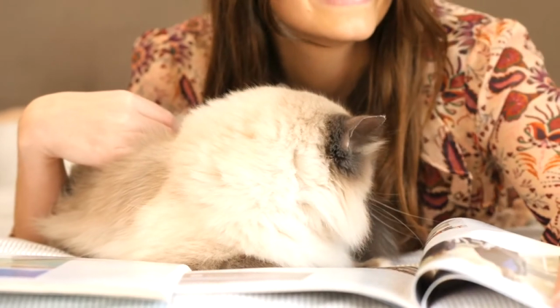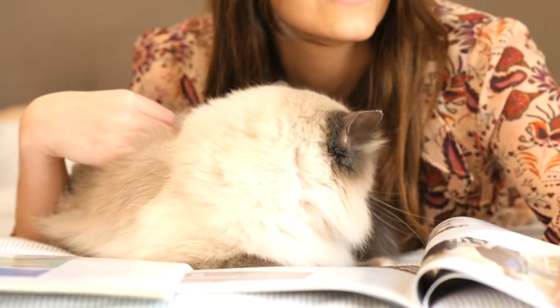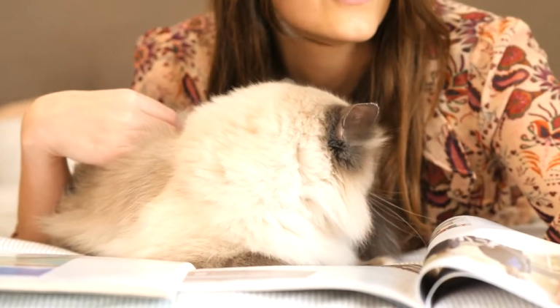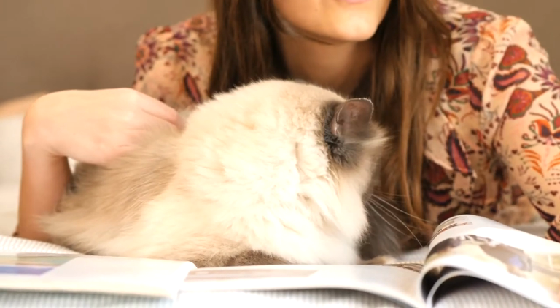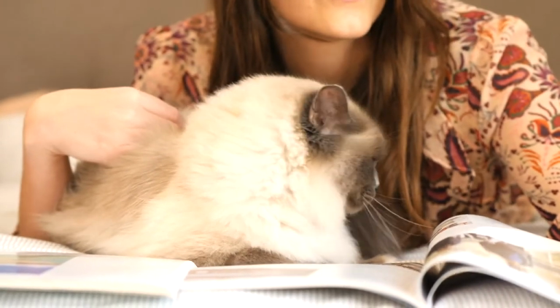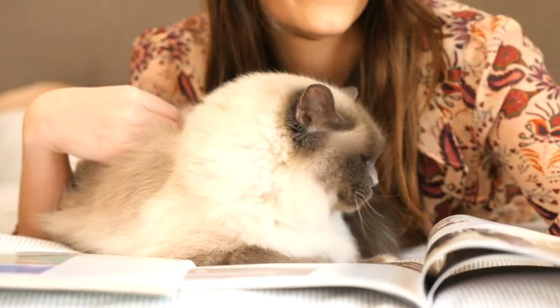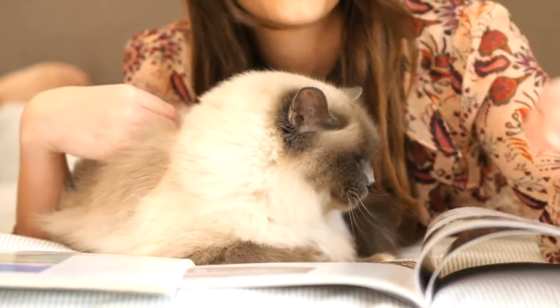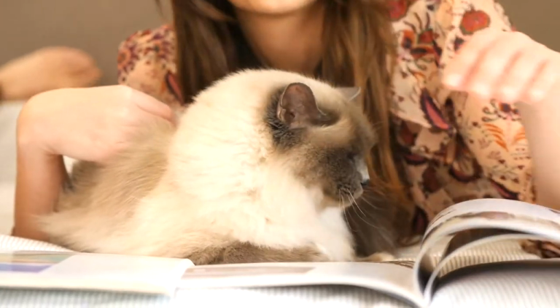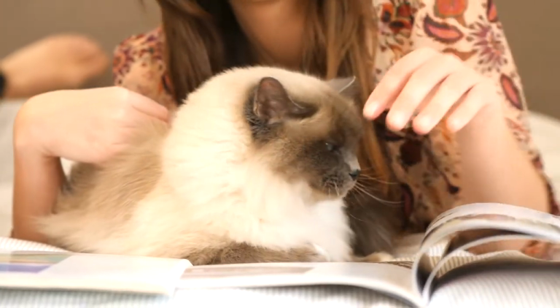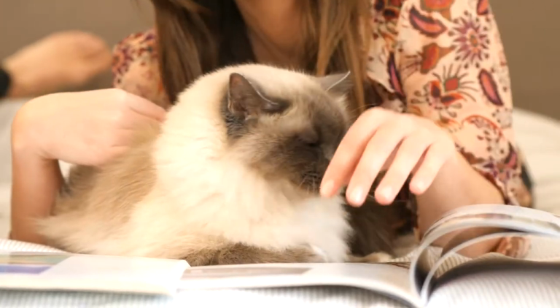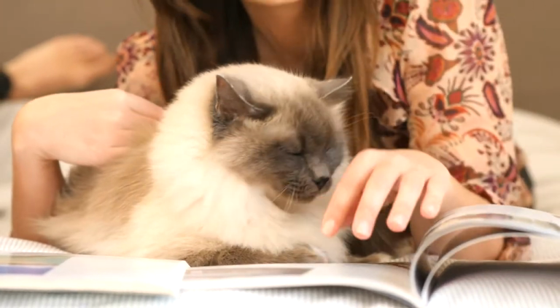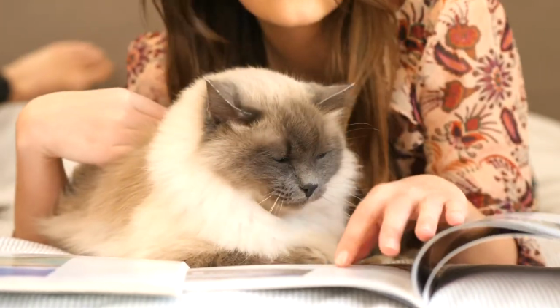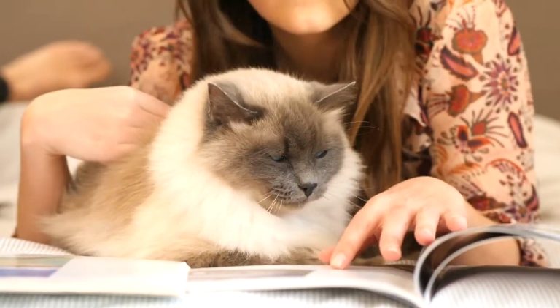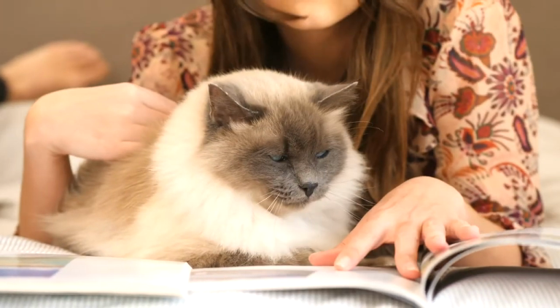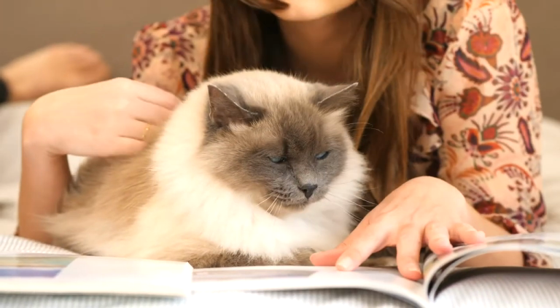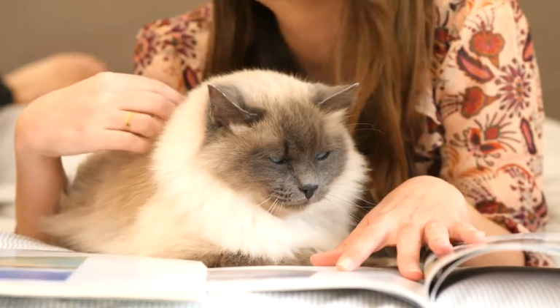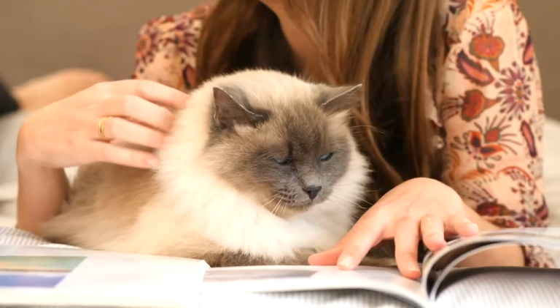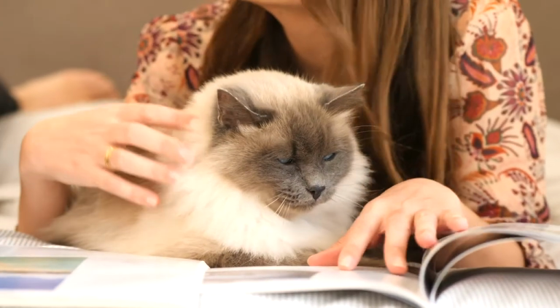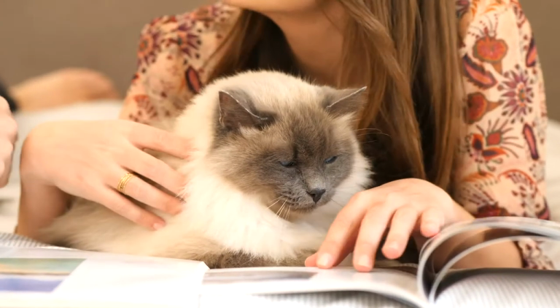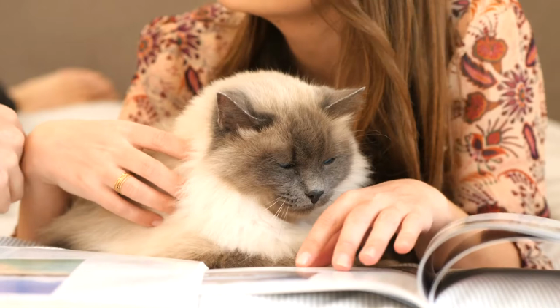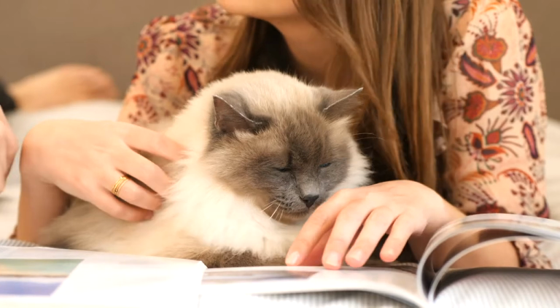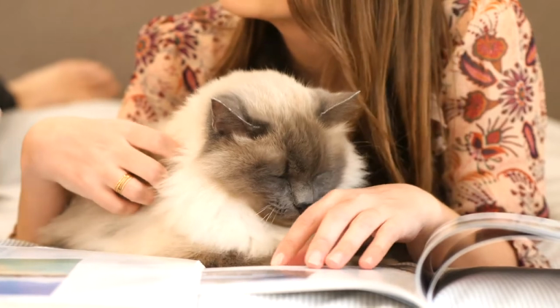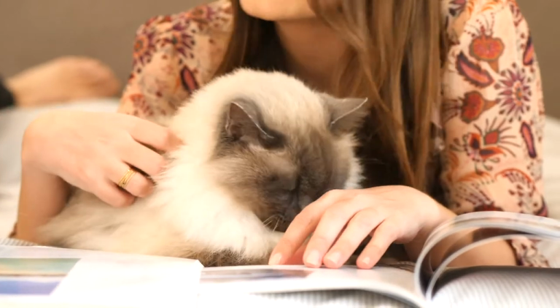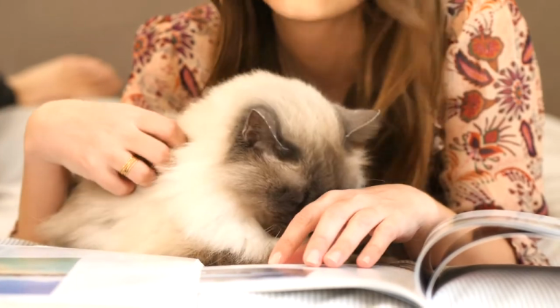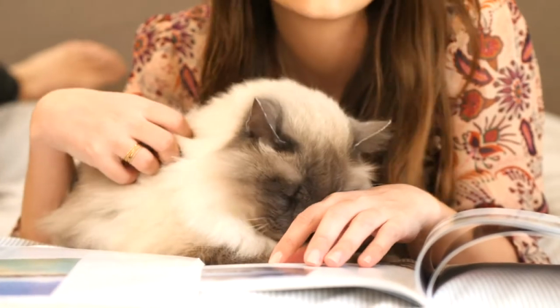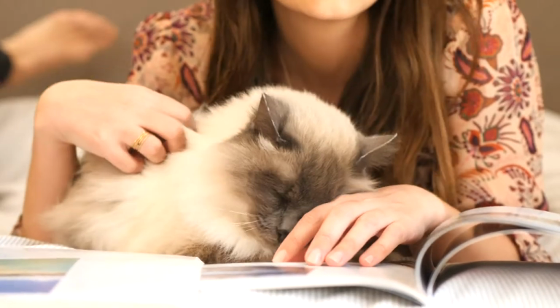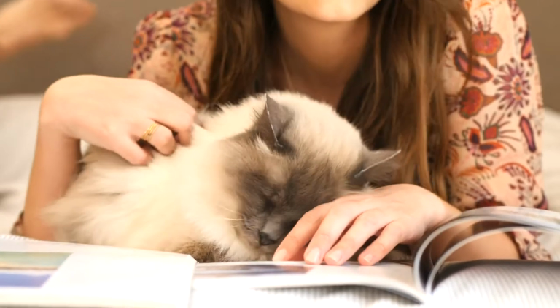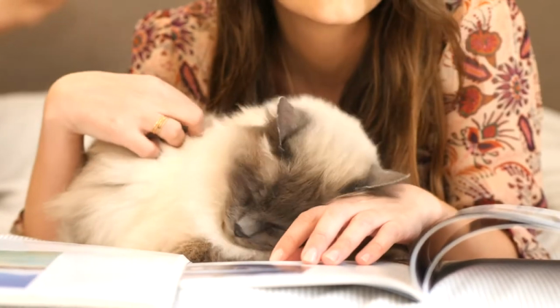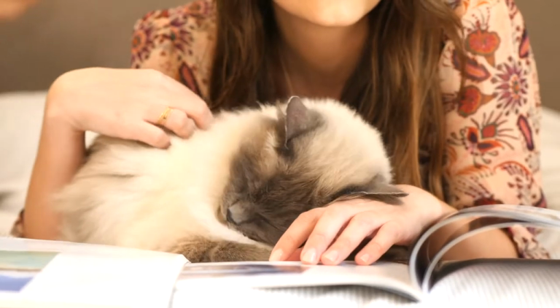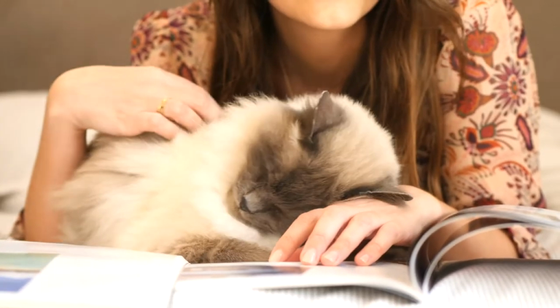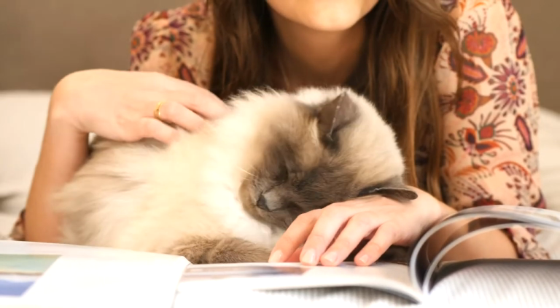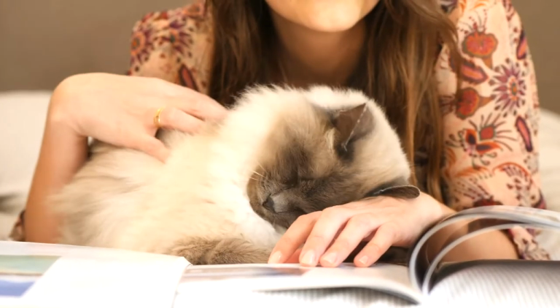Ragdolls are calm and relaxed, and become loose when picked up. They are literally Ragdolls.